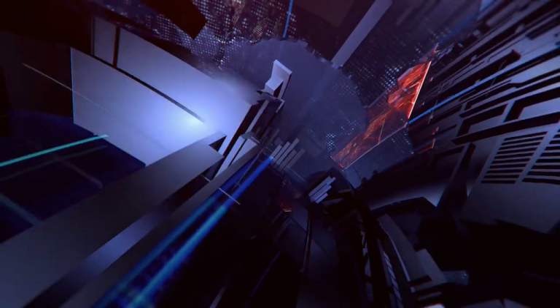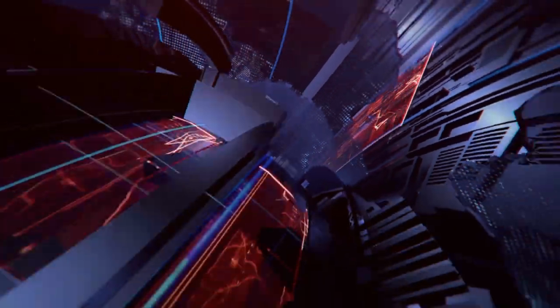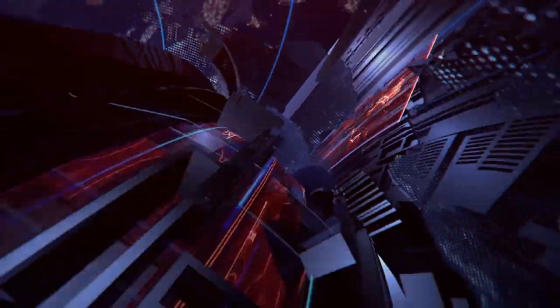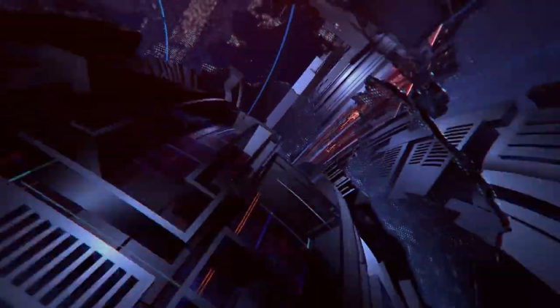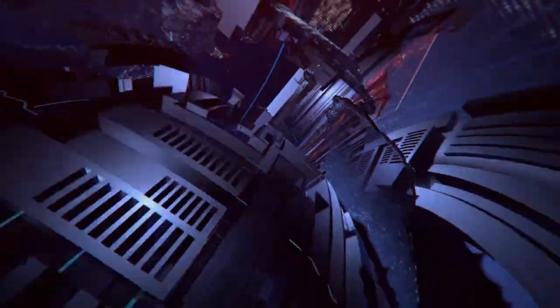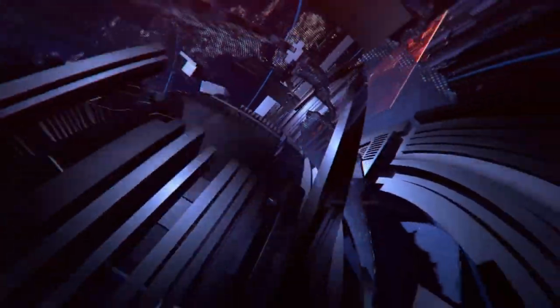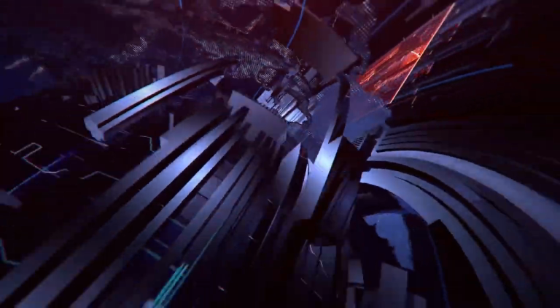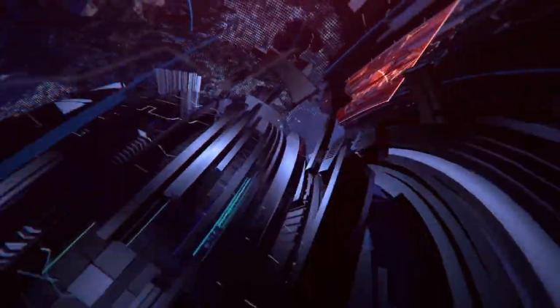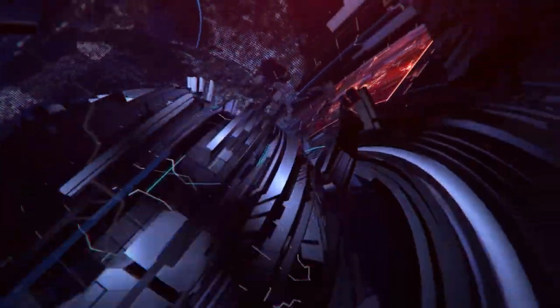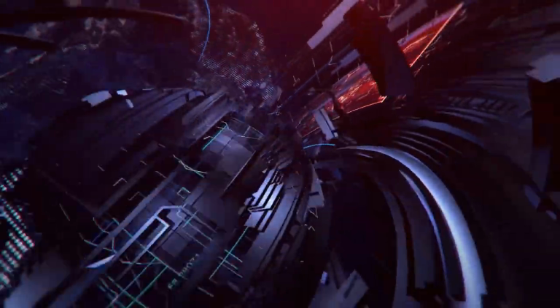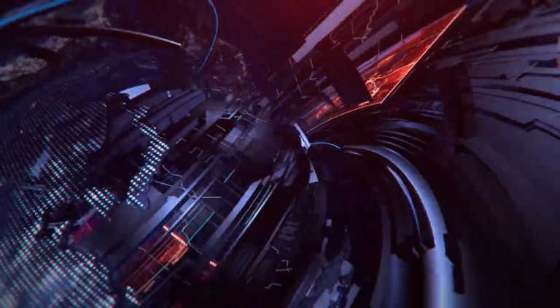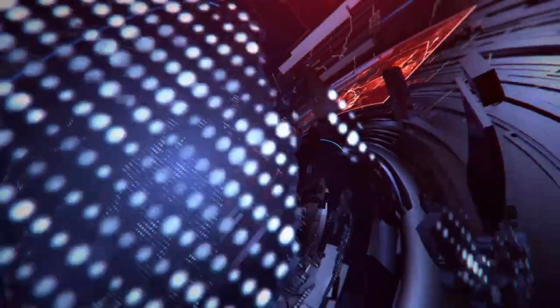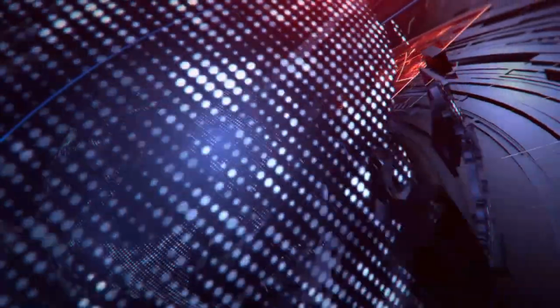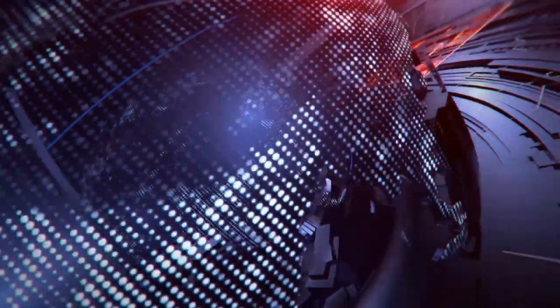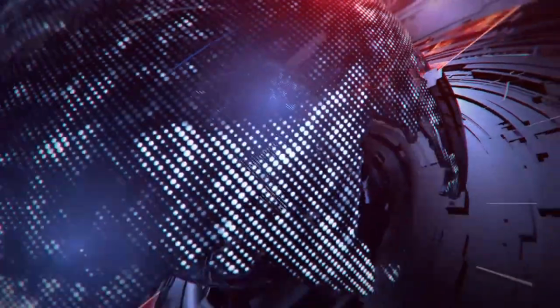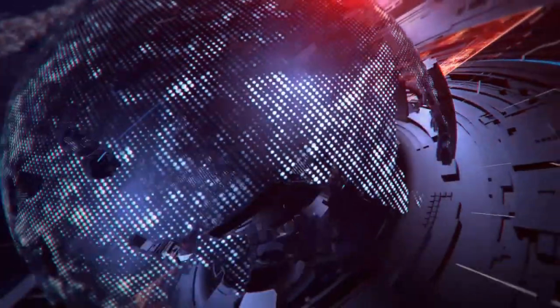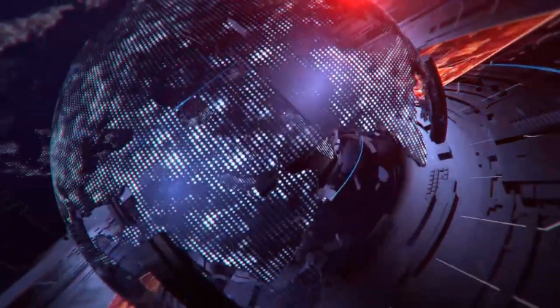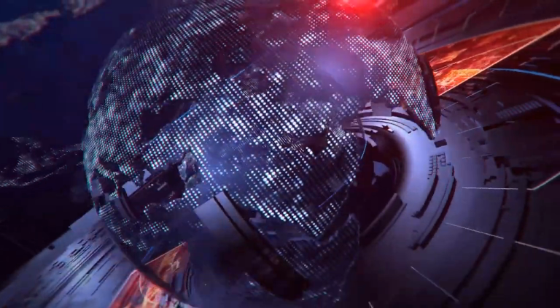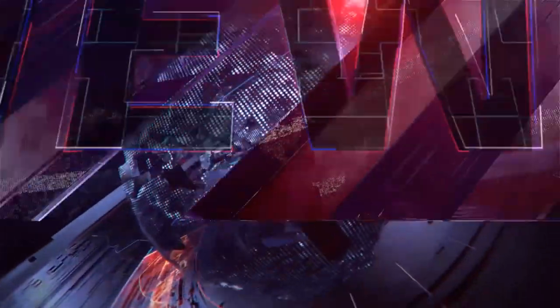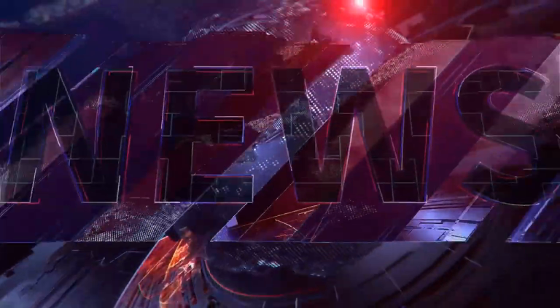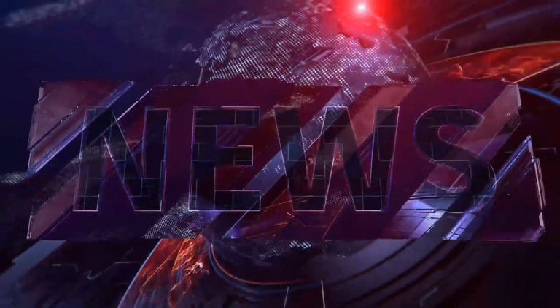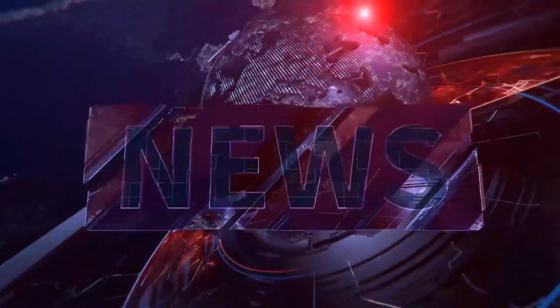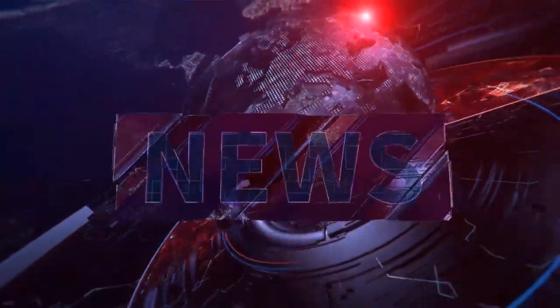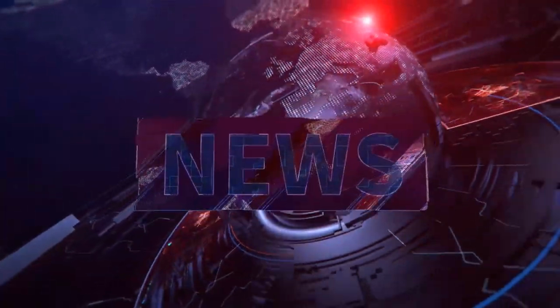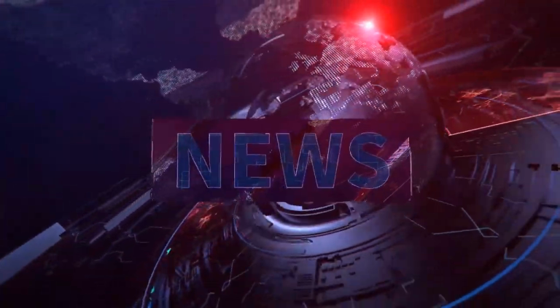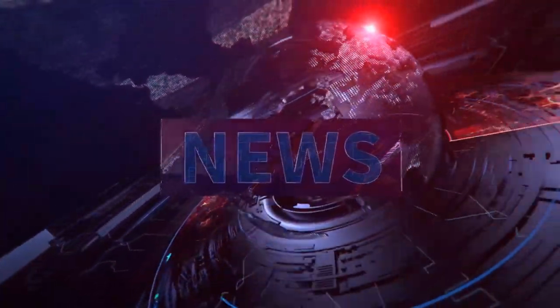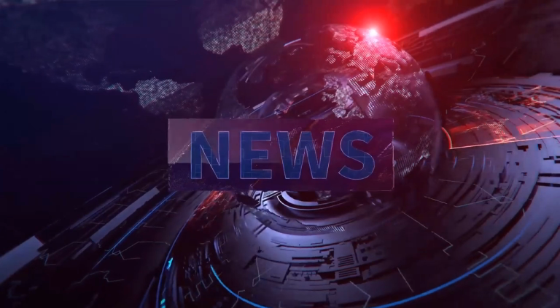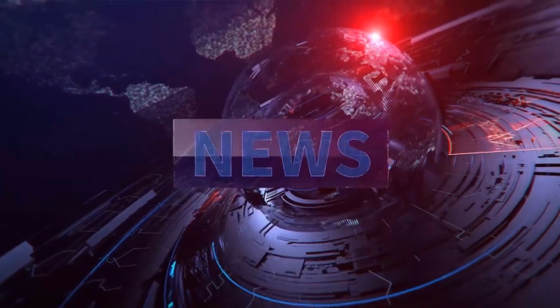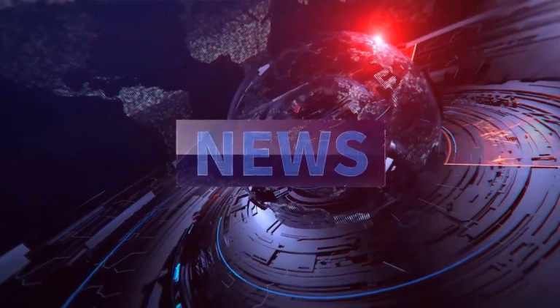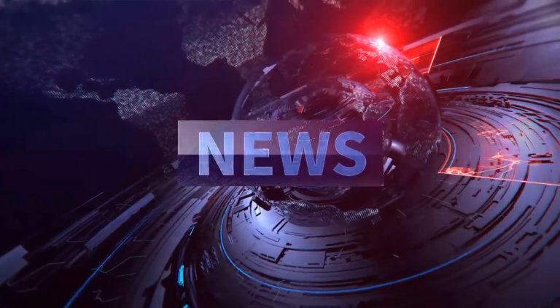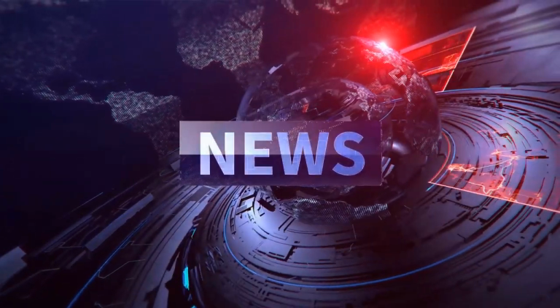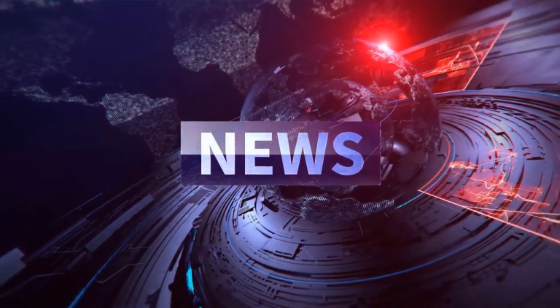The news you want at the speed you need — this is Net7 News. And now, Cartography Points of Interest.